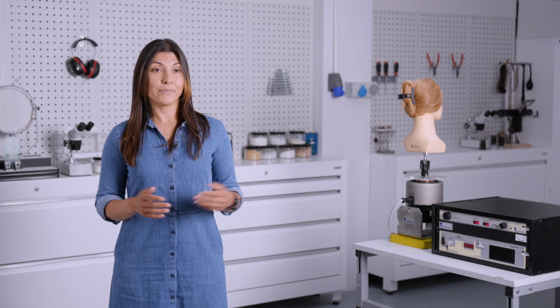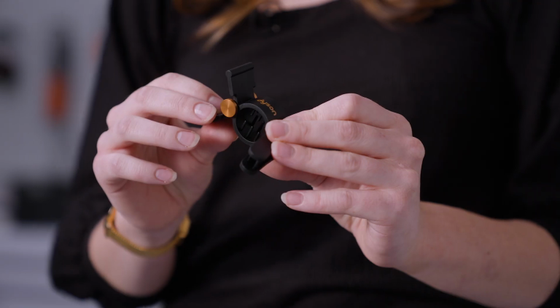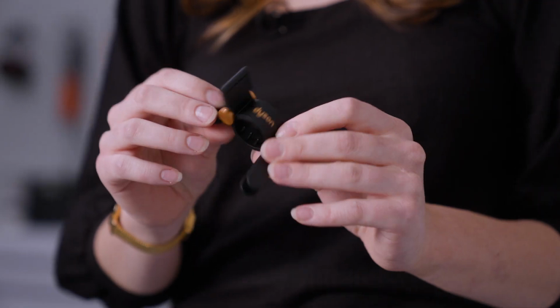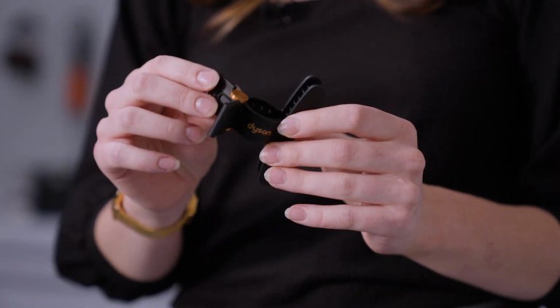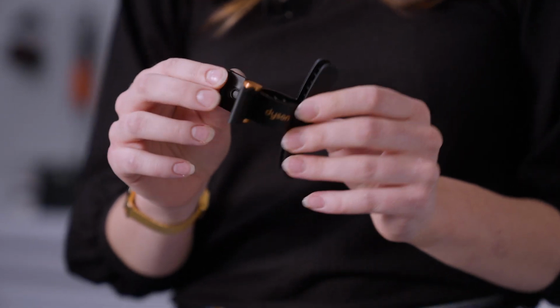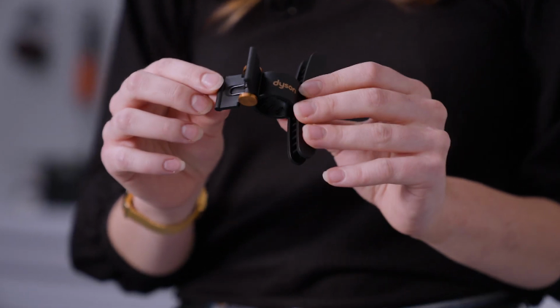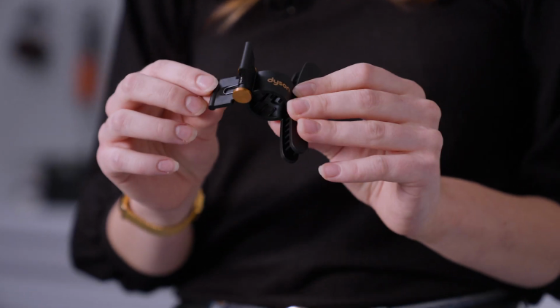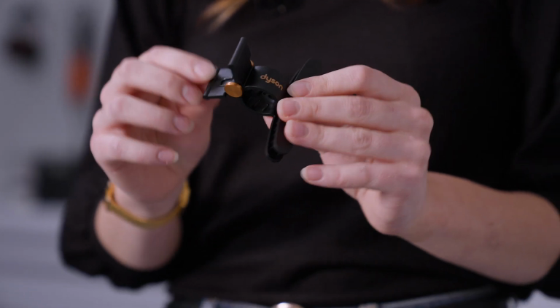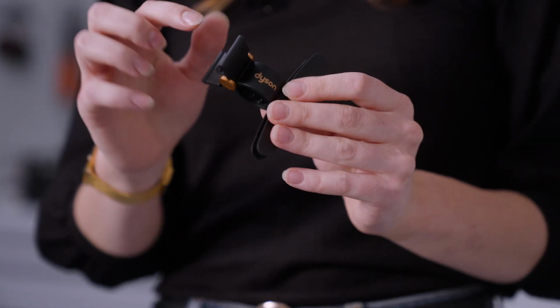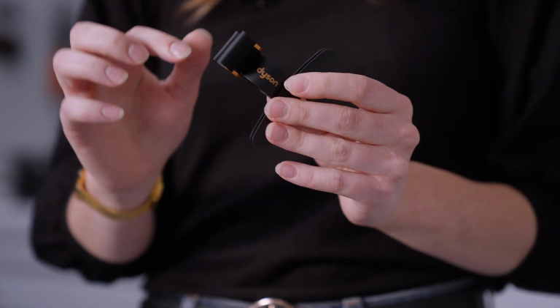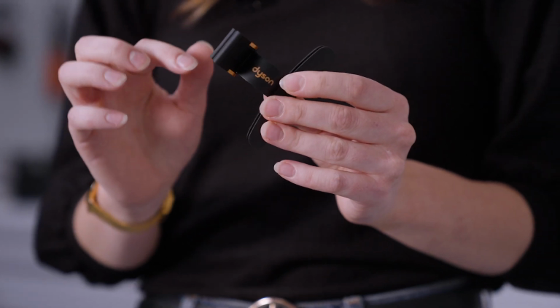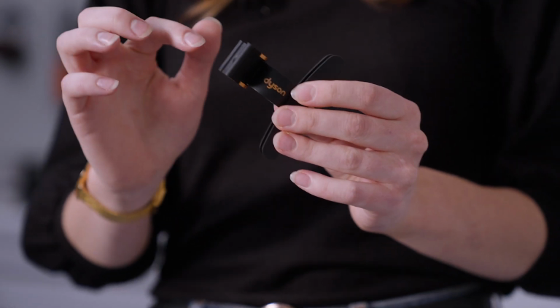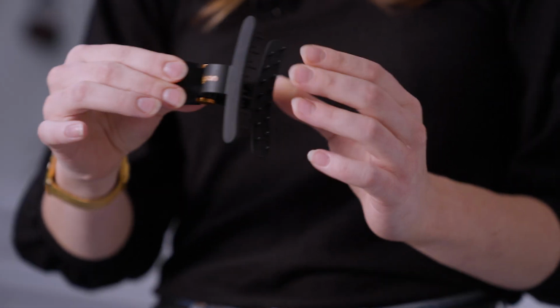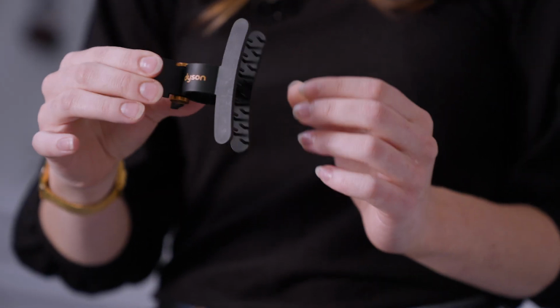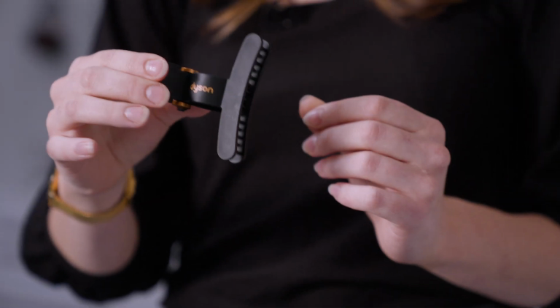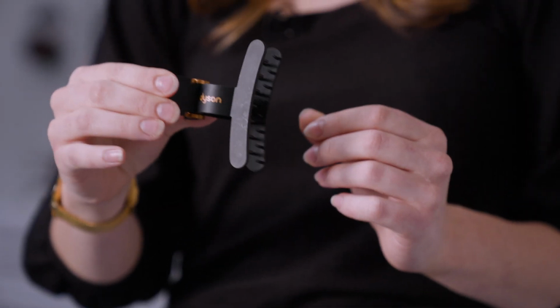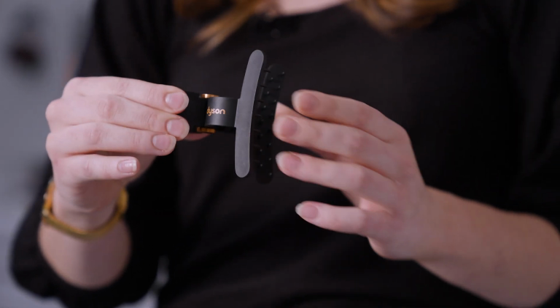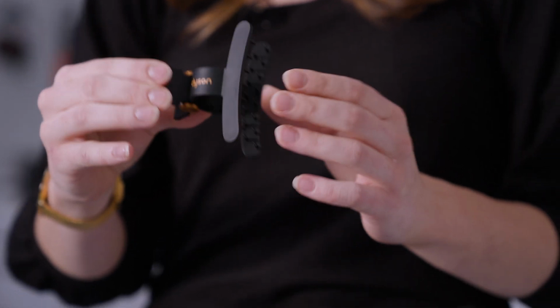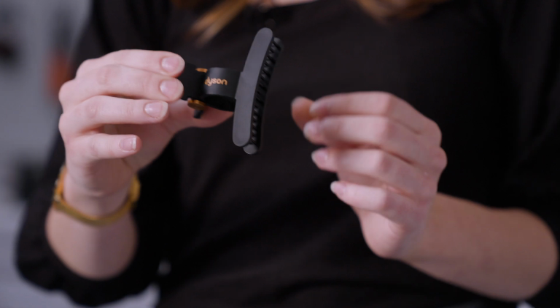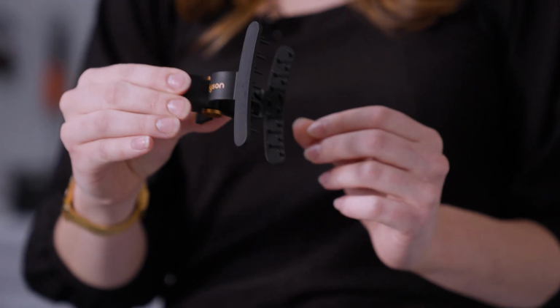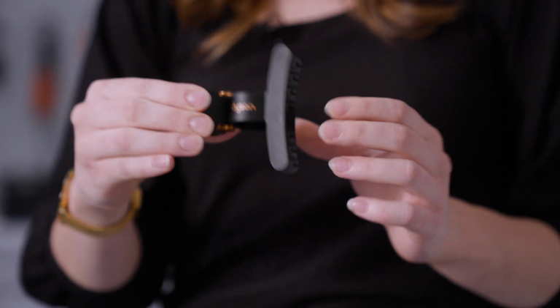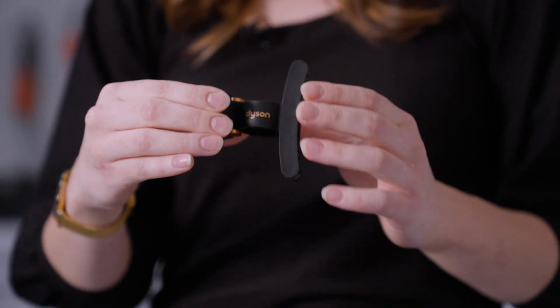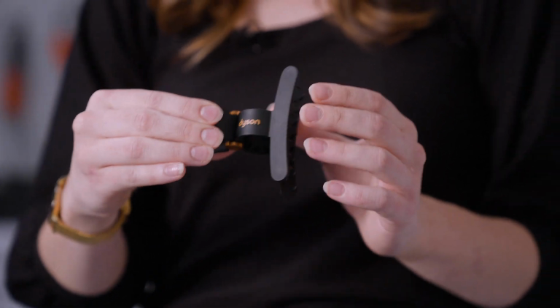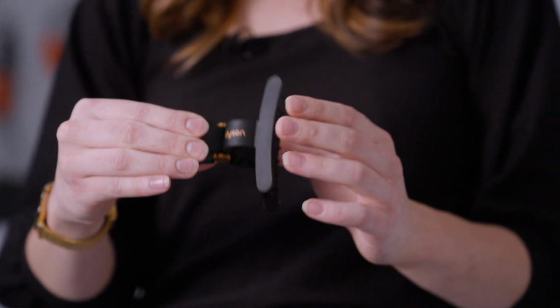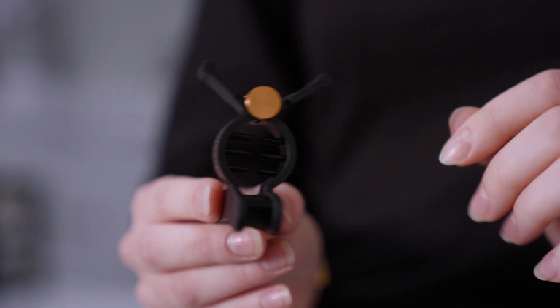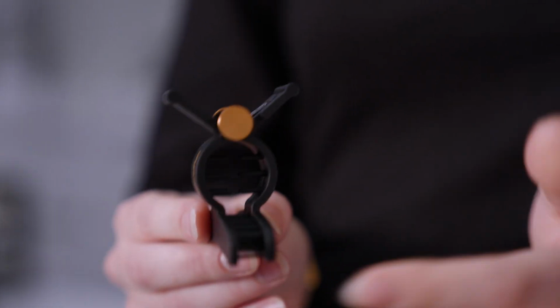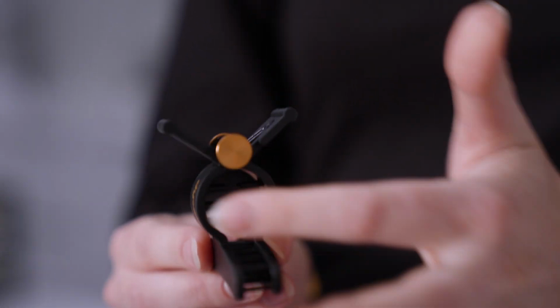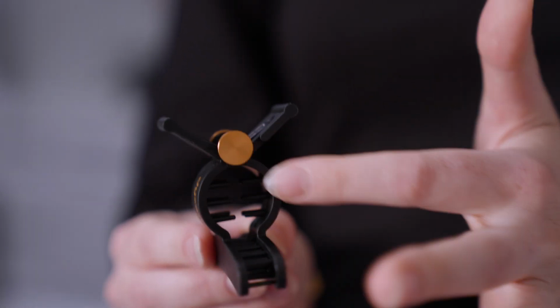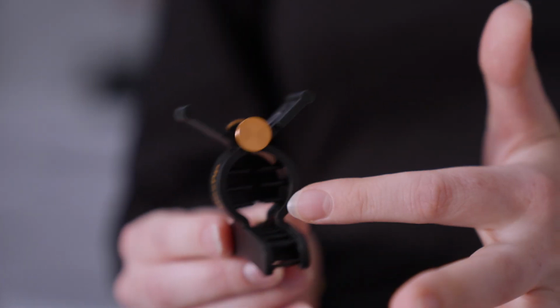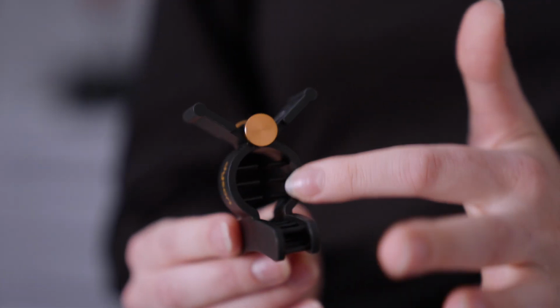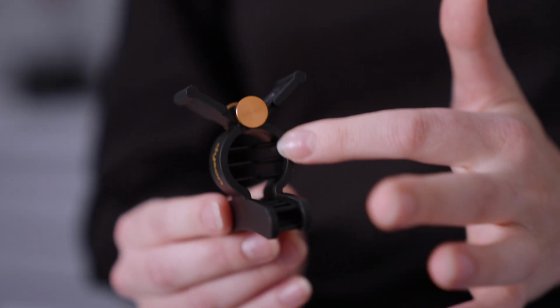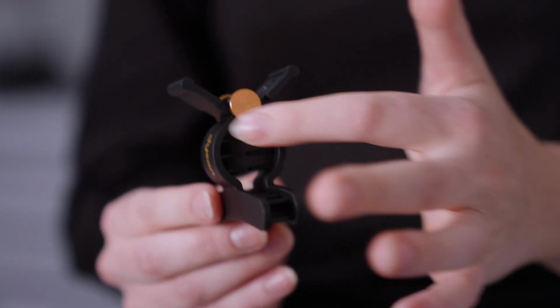The trick is to get a clip that's small enough that it doesn't get in the way, but still has the capacity to hold a lot of hair.